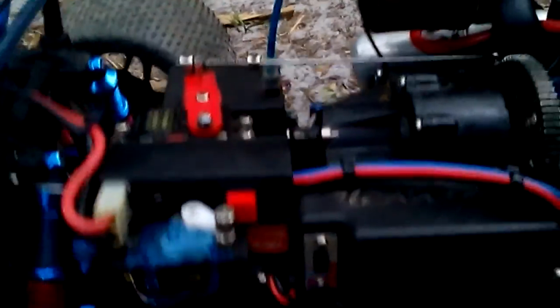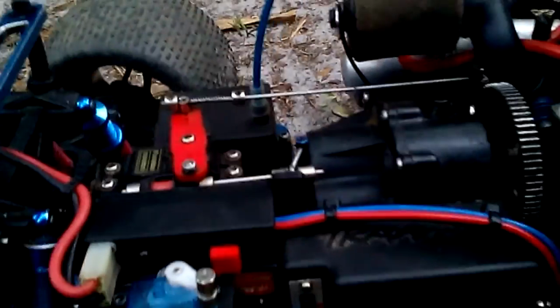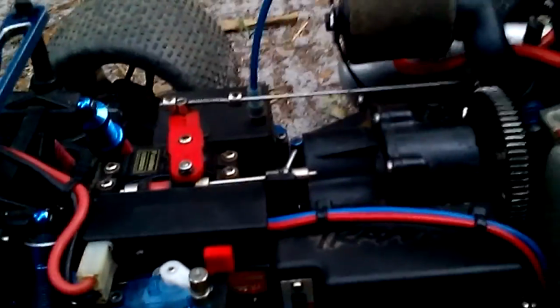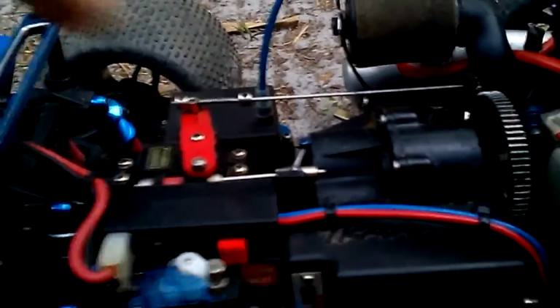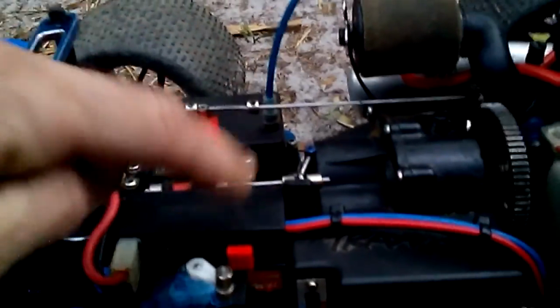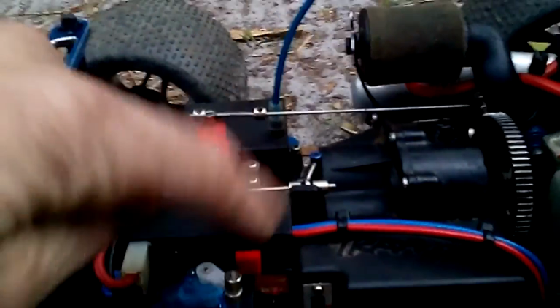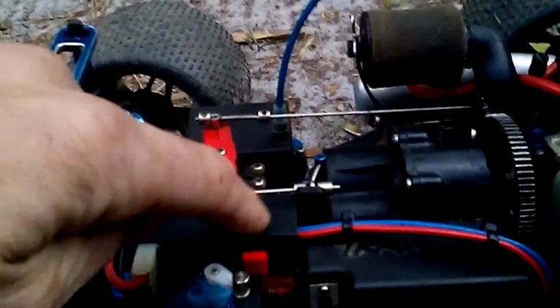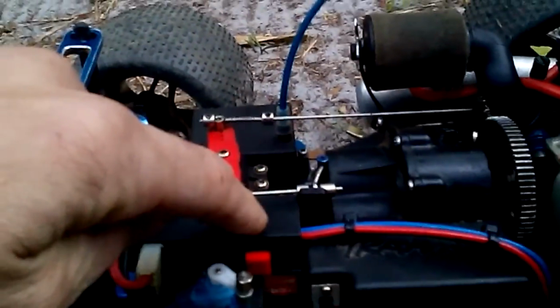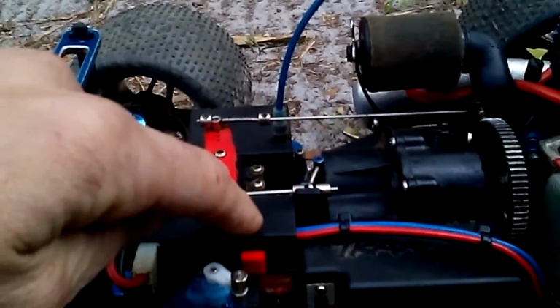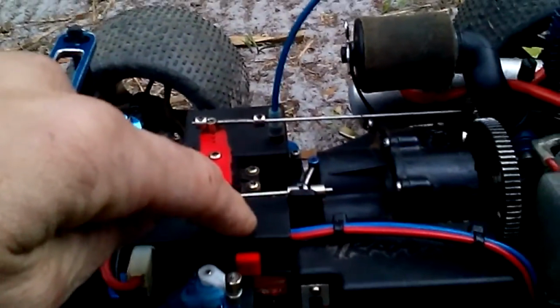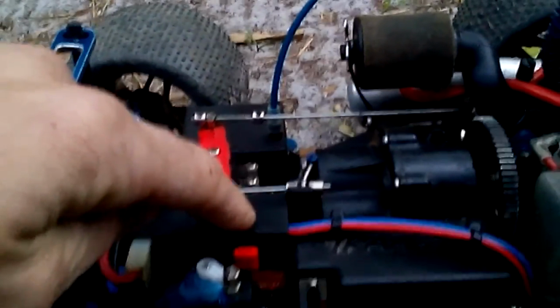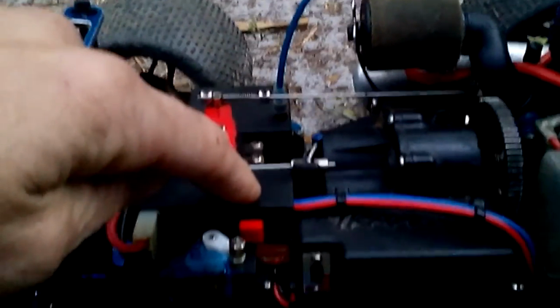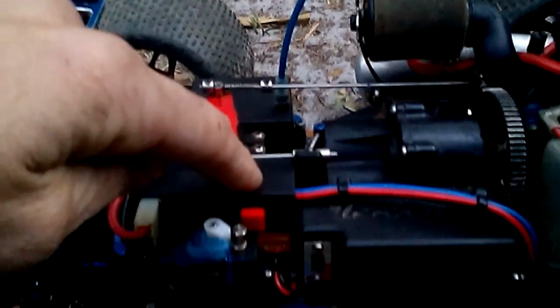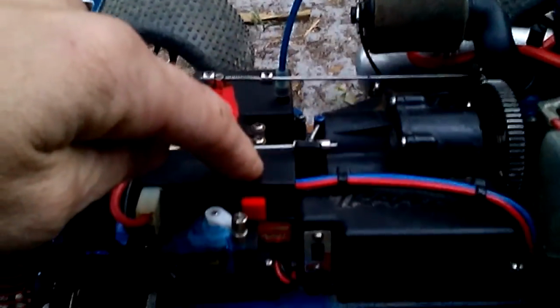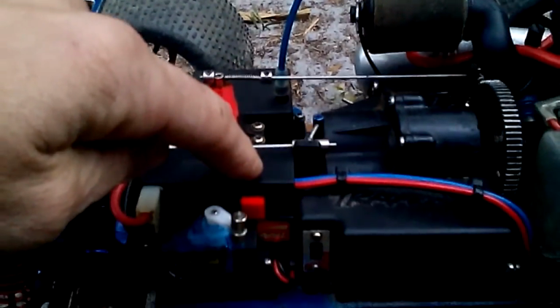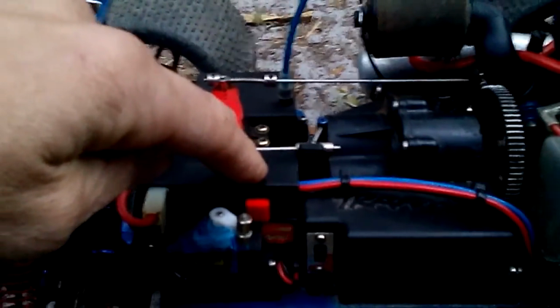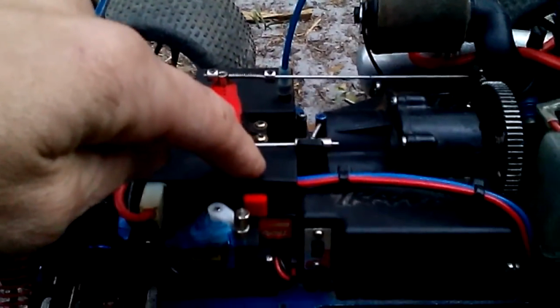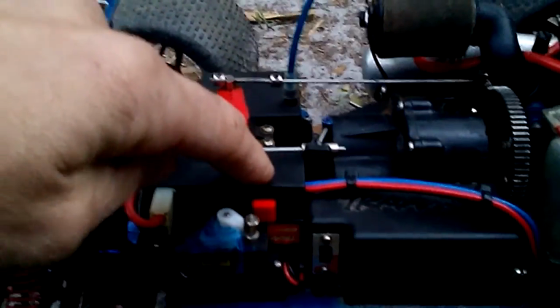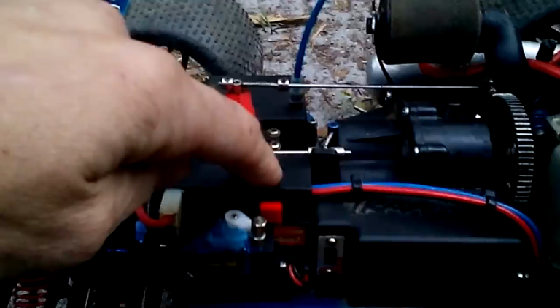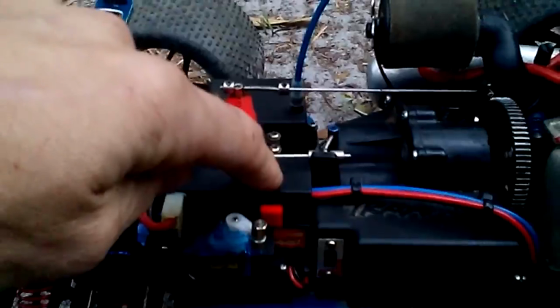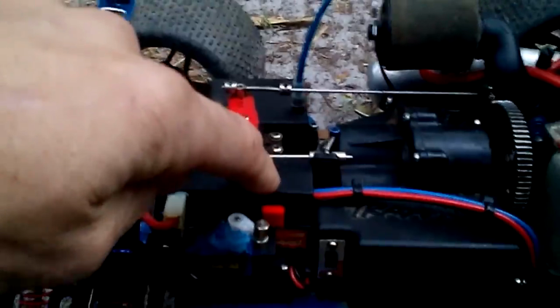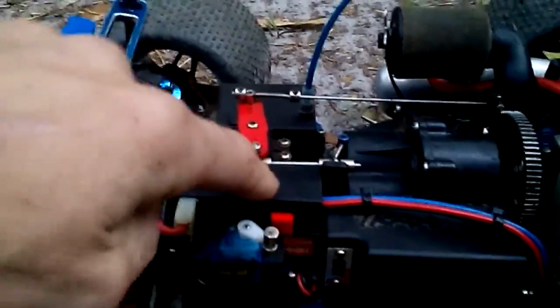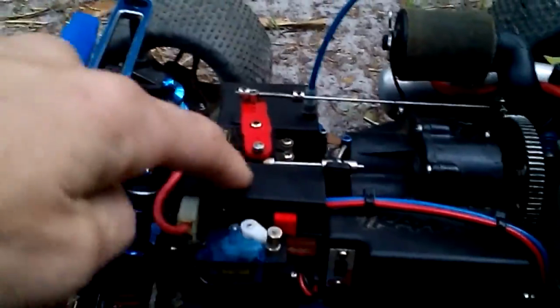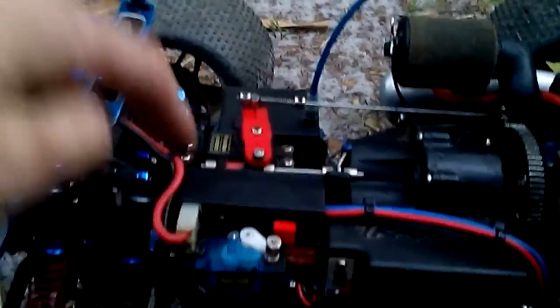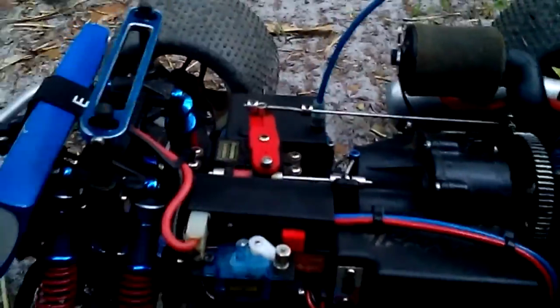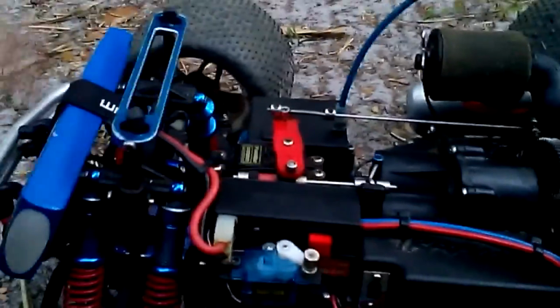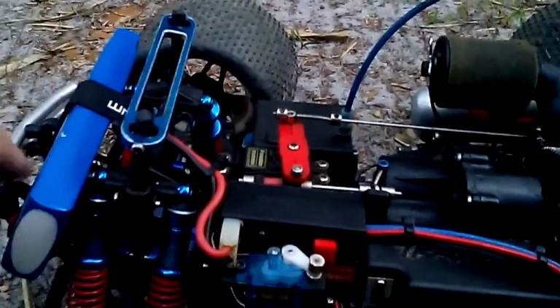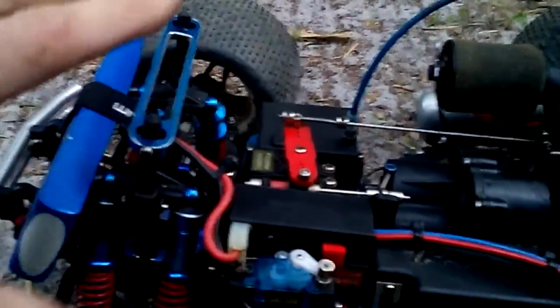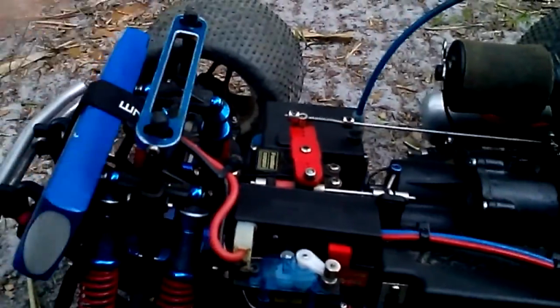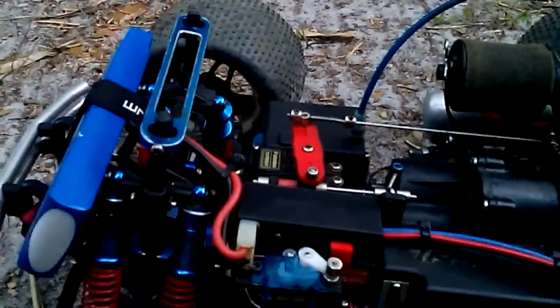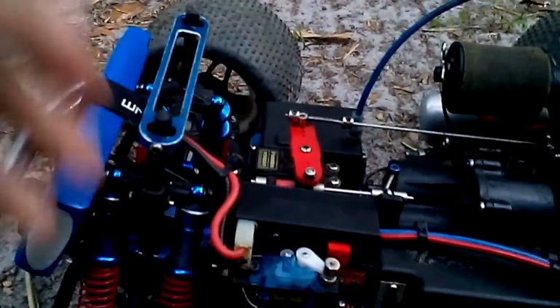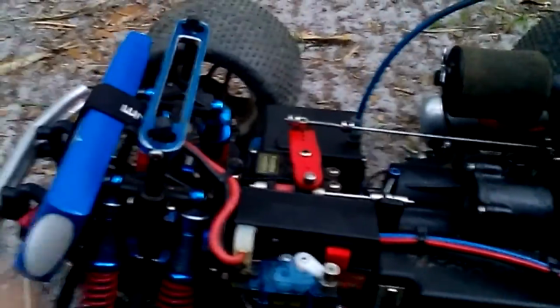The servo was like five bucks on eBay, and I got the old-school easy start module for about ten bucks on eBay as well.